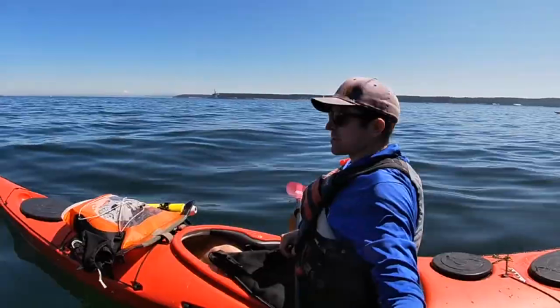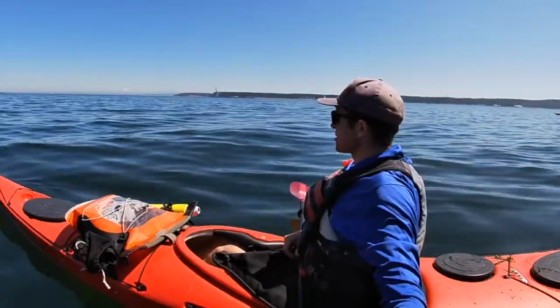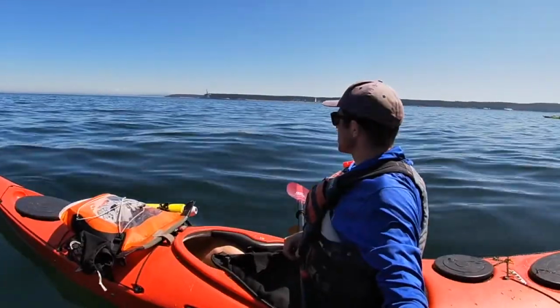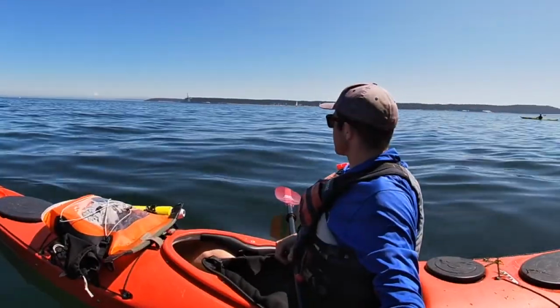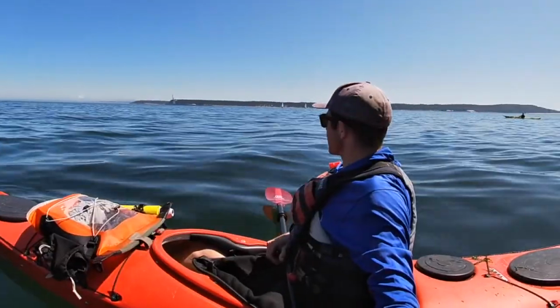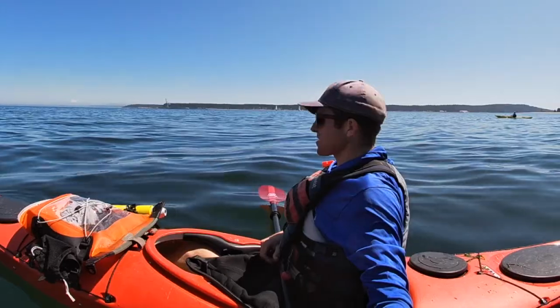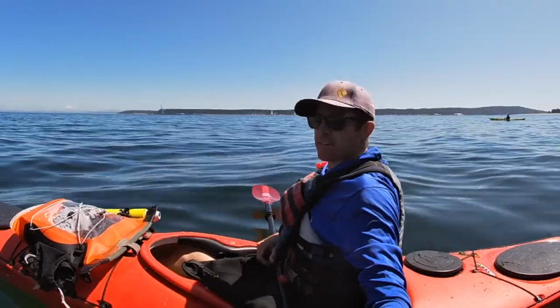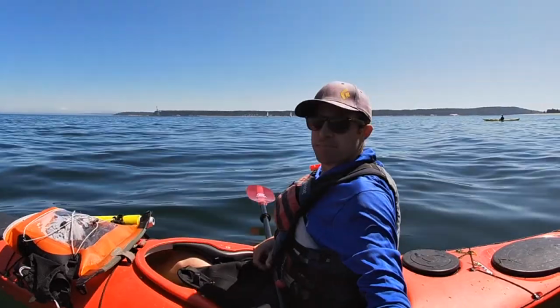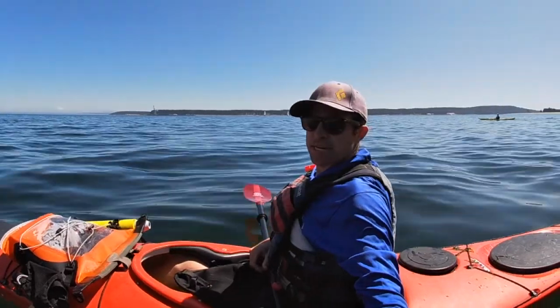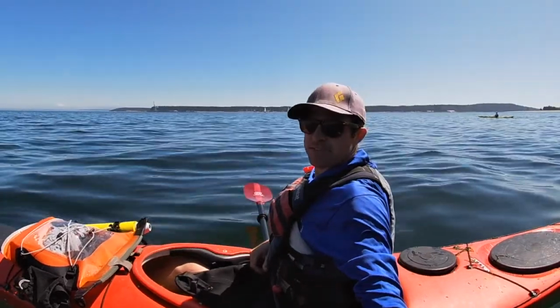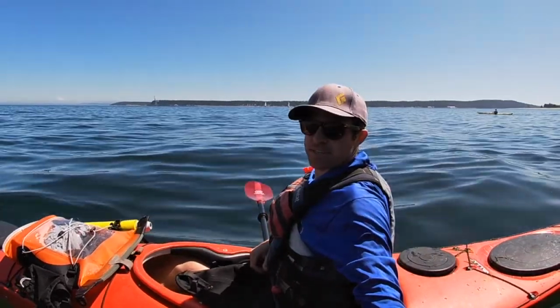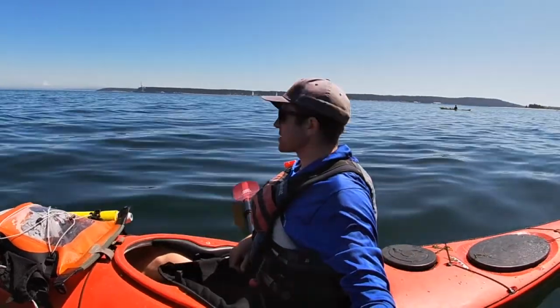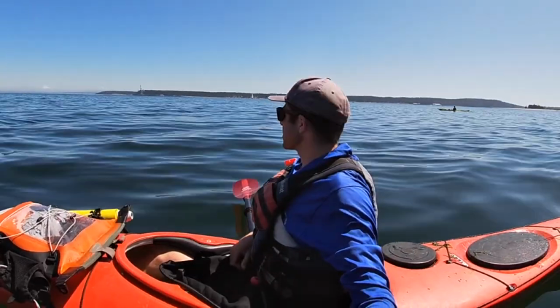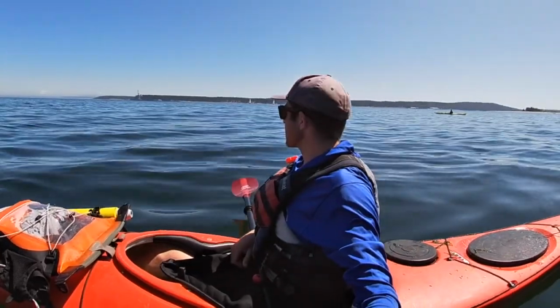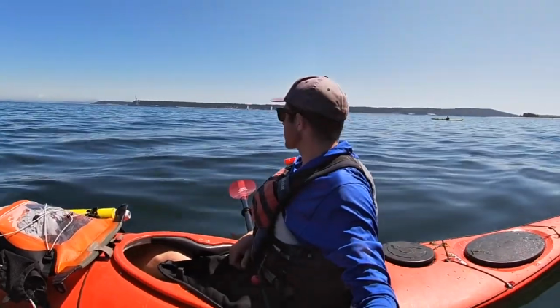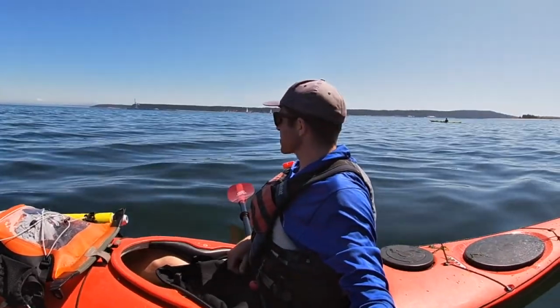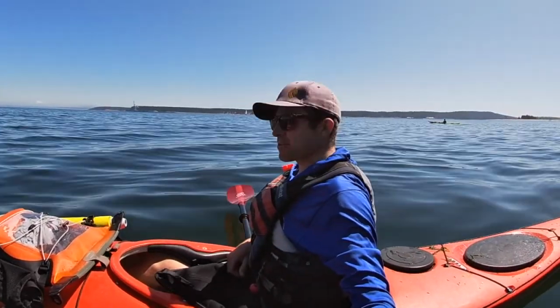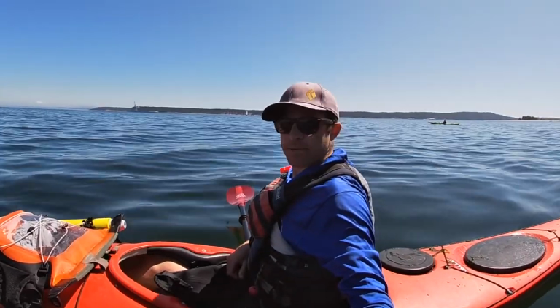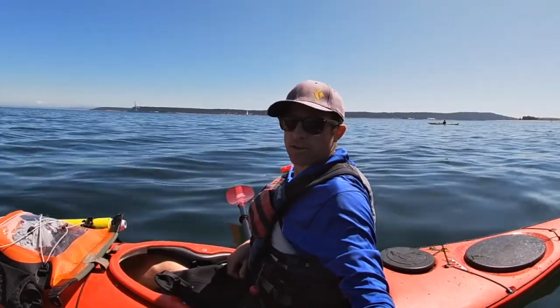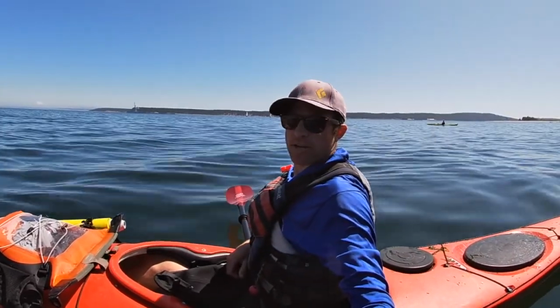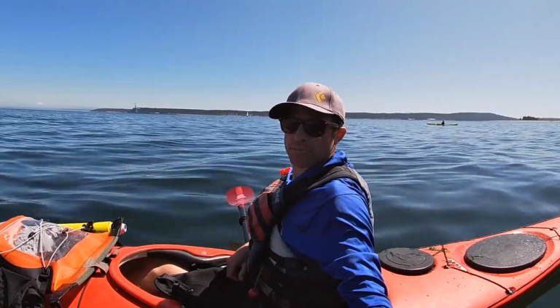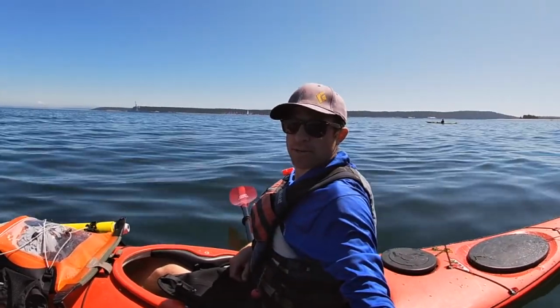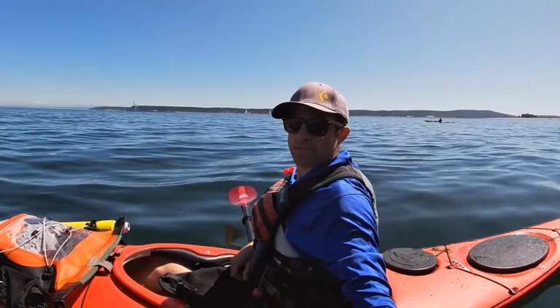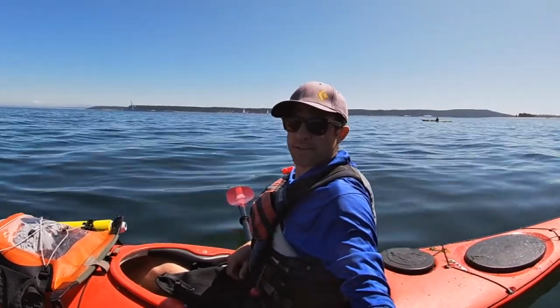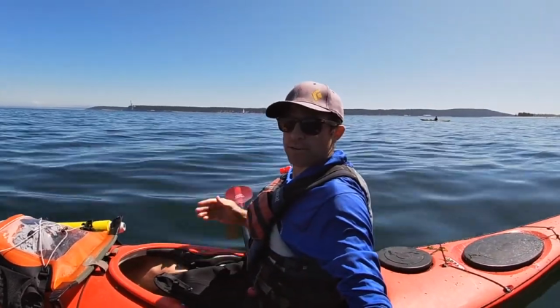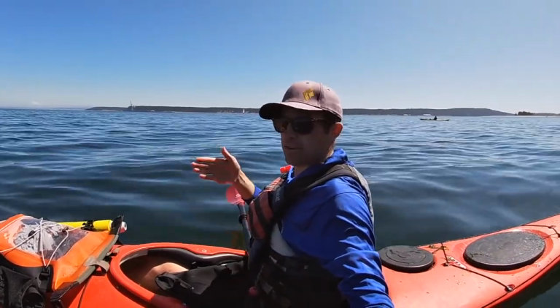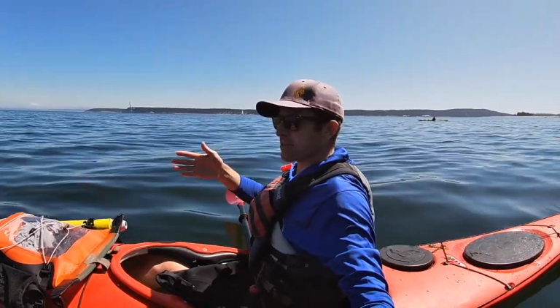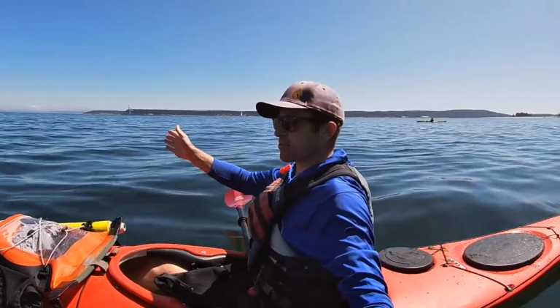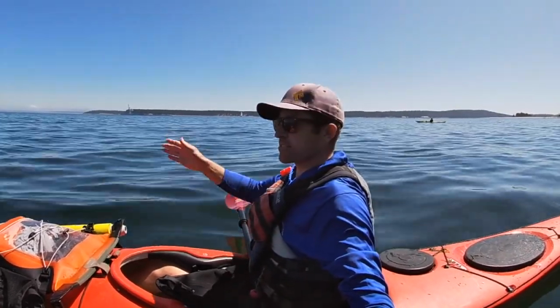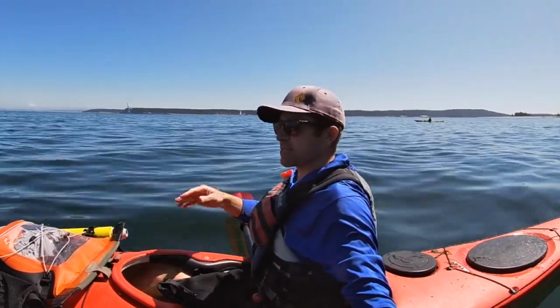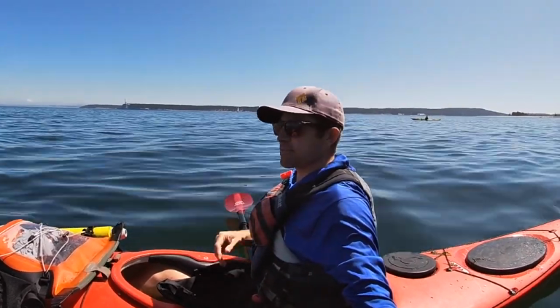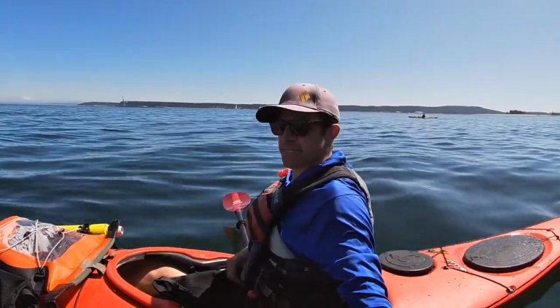All right, the fog bank lifted. And we're going to go ahead and make our crossing back over there and go around this Navy base.